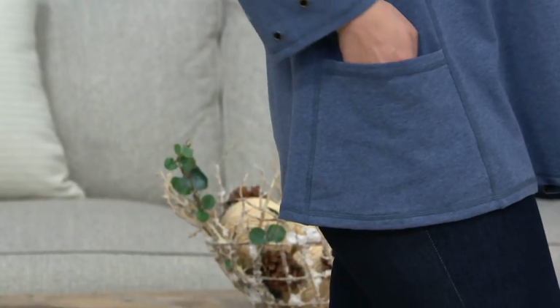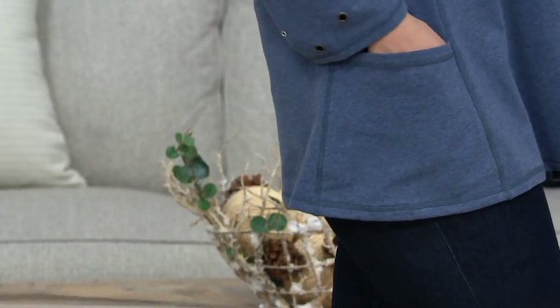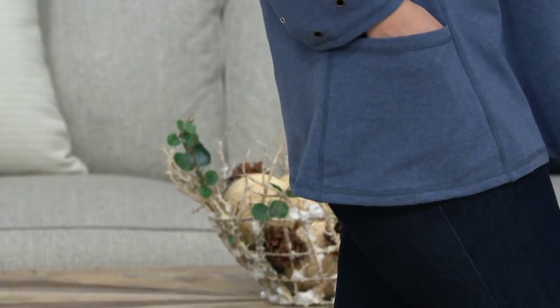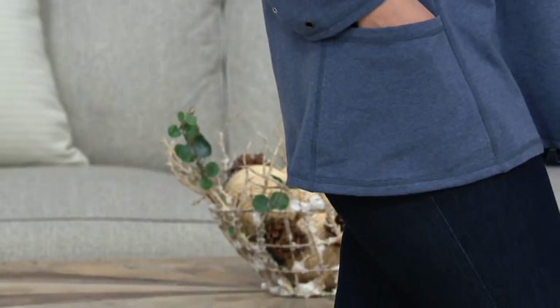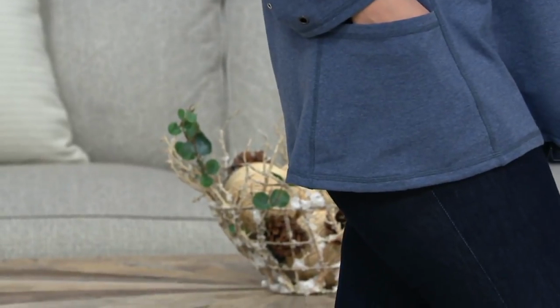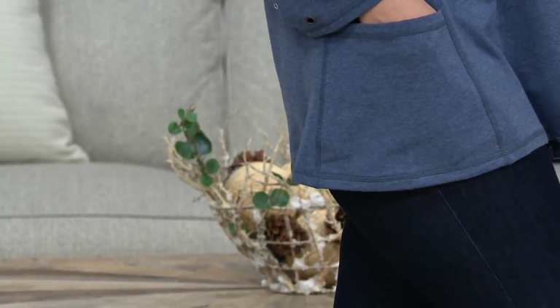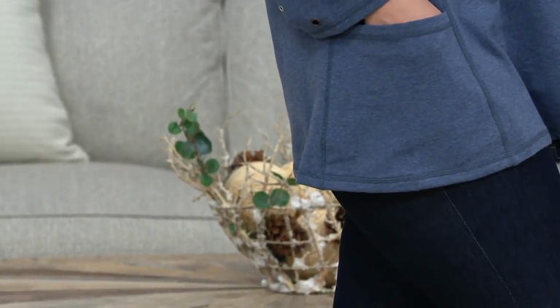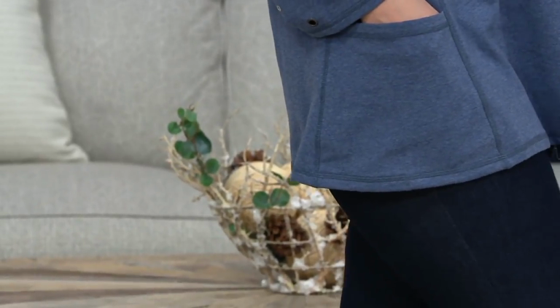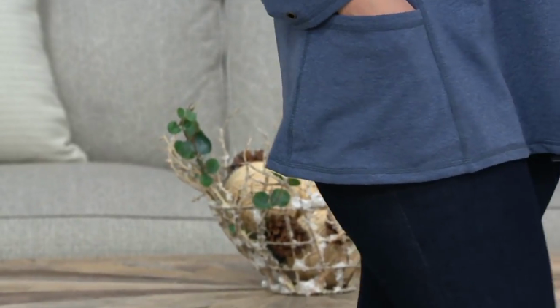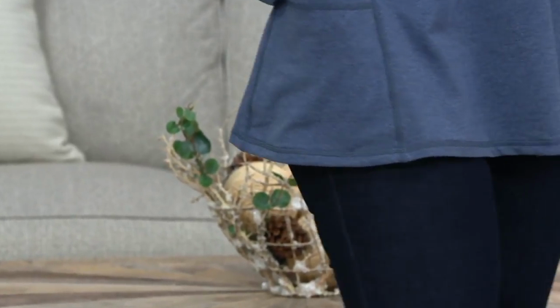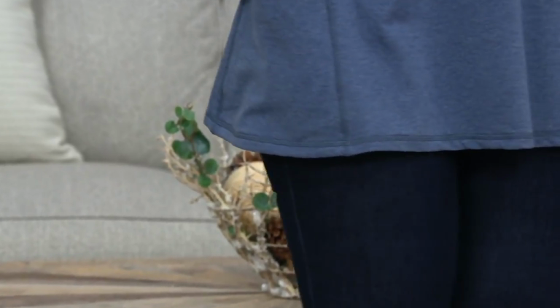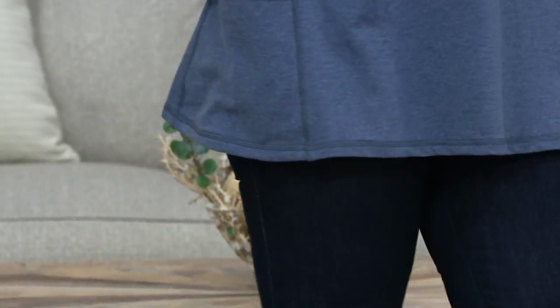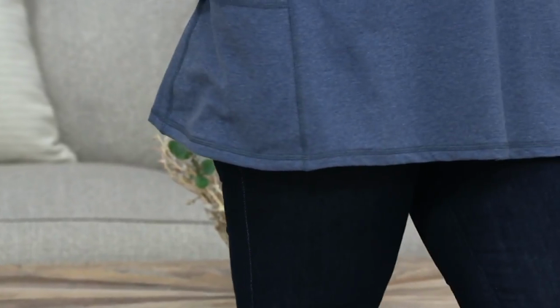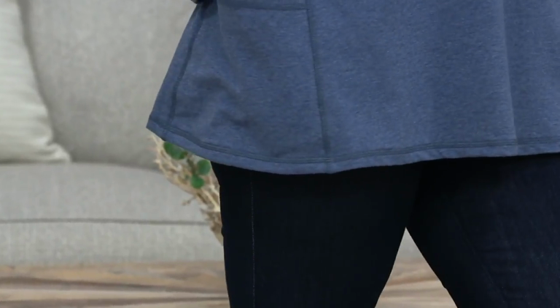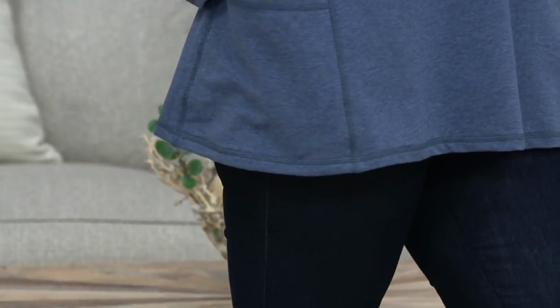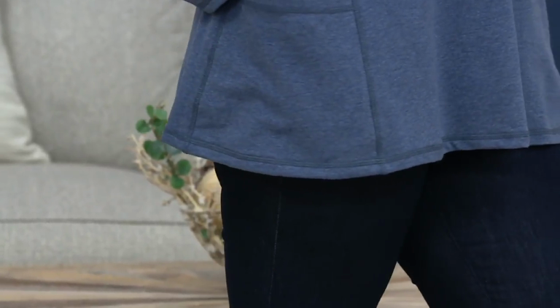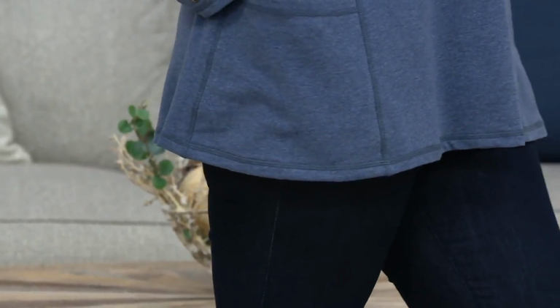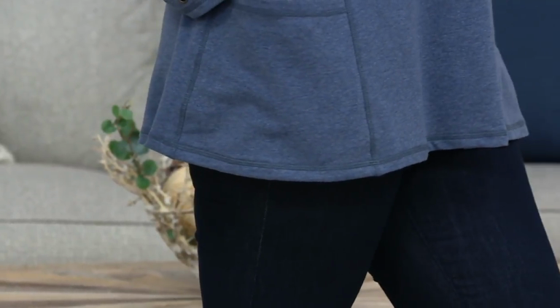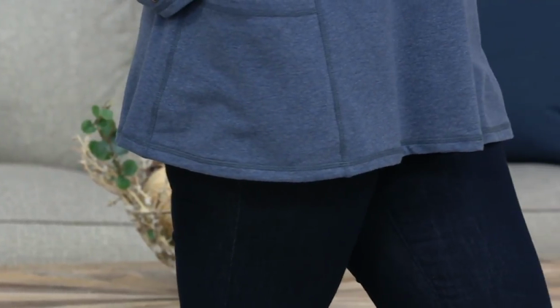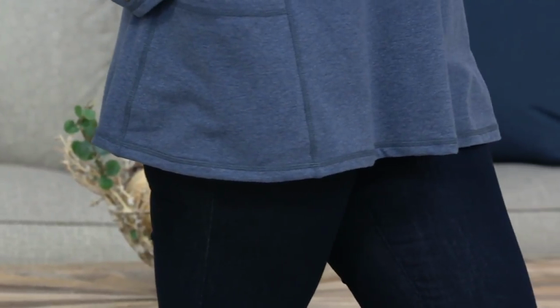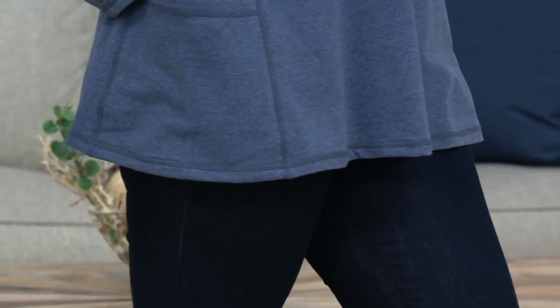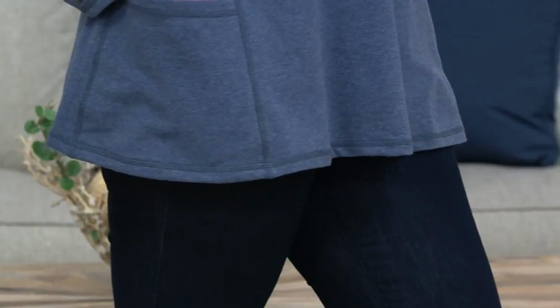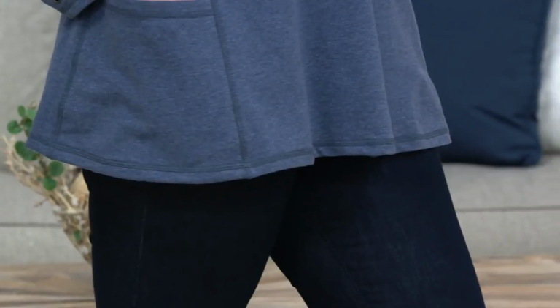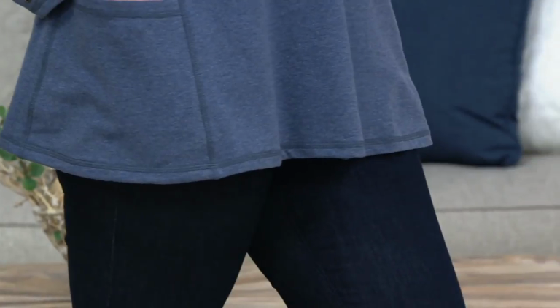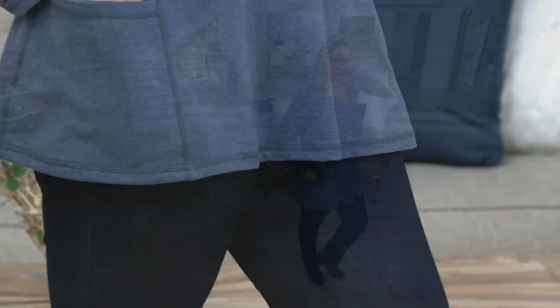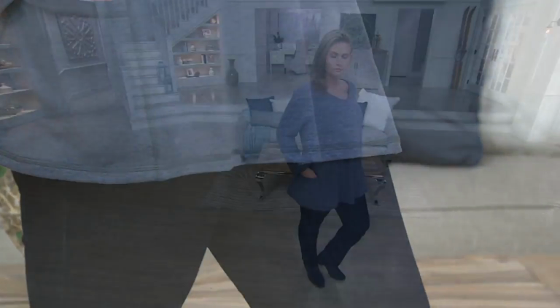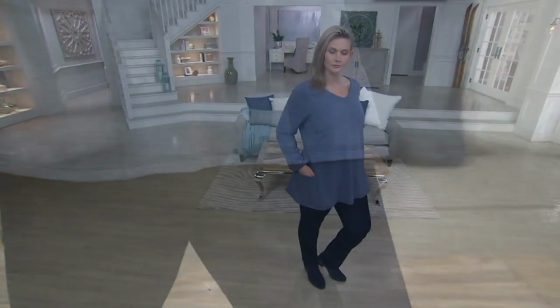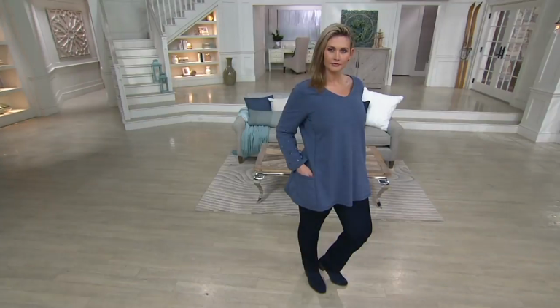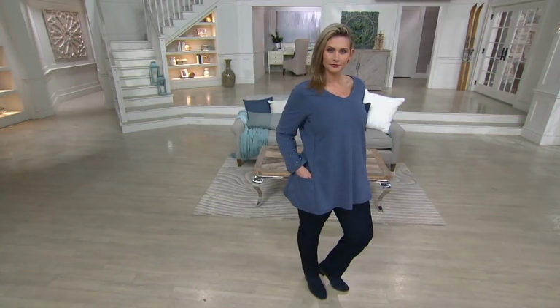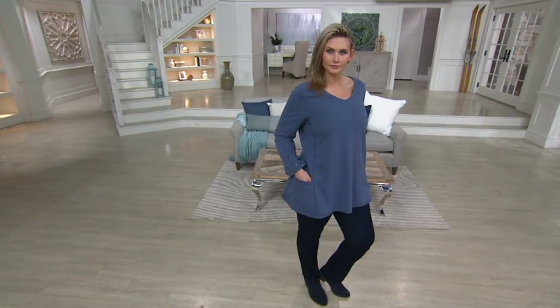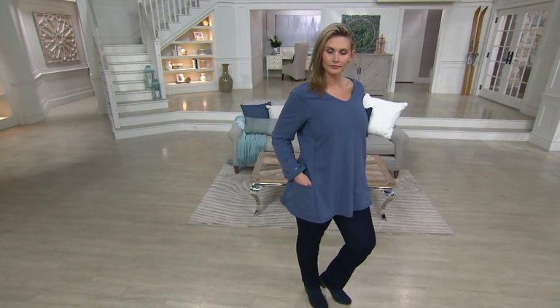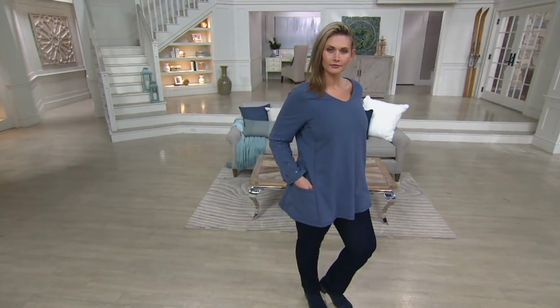30% off, so it's $19 and change off the QVC price. Clearance price, though, means no reorder. Item number 8343054.